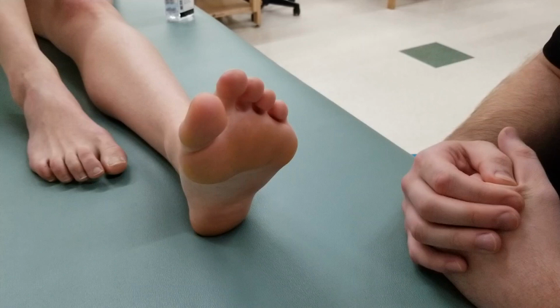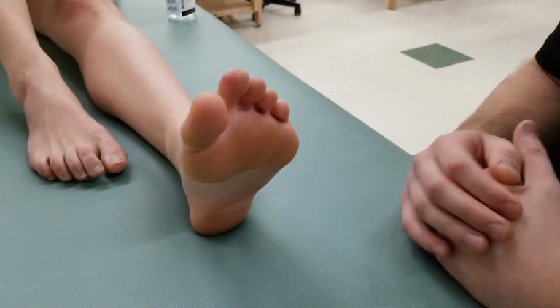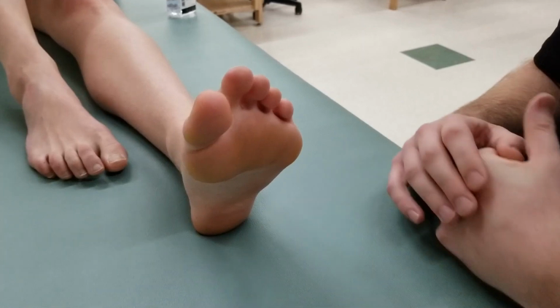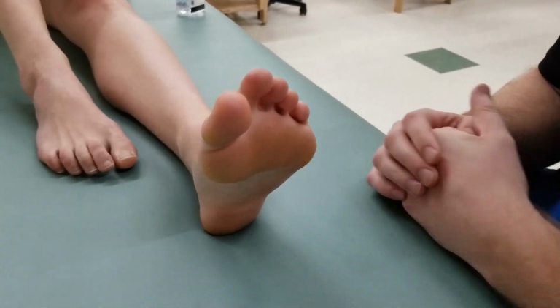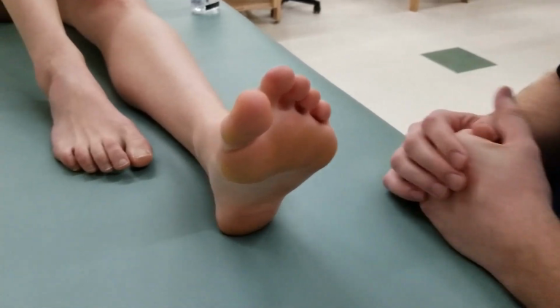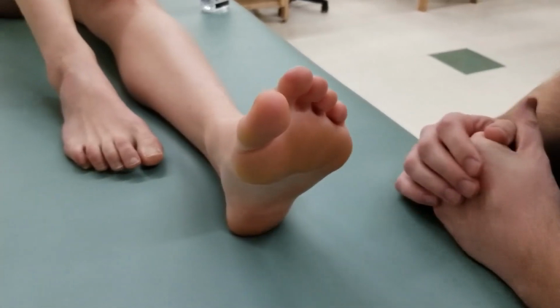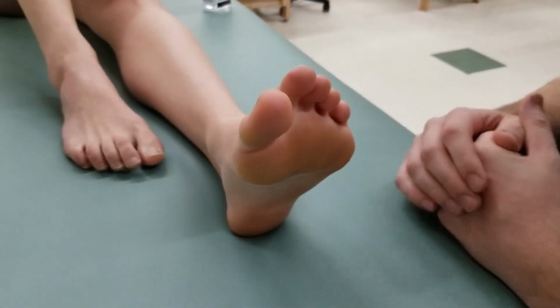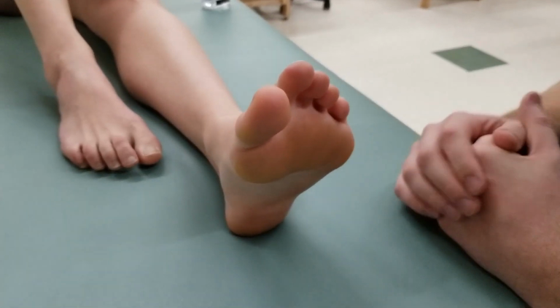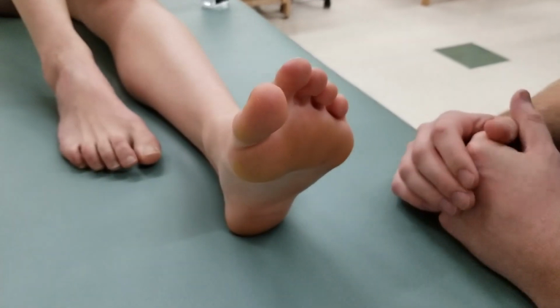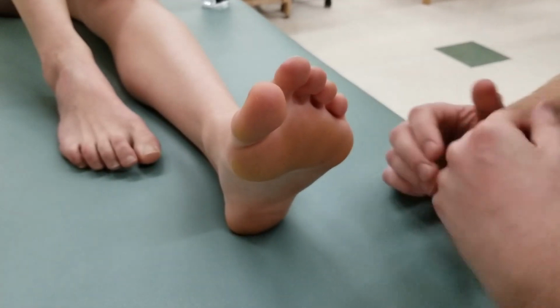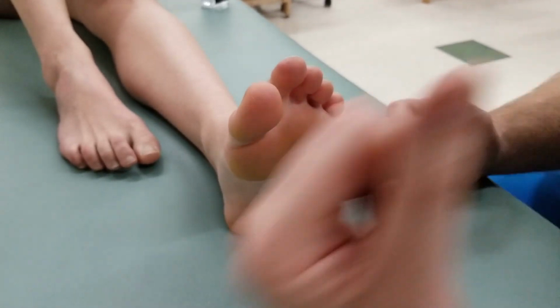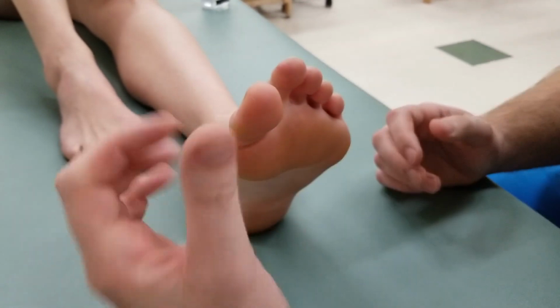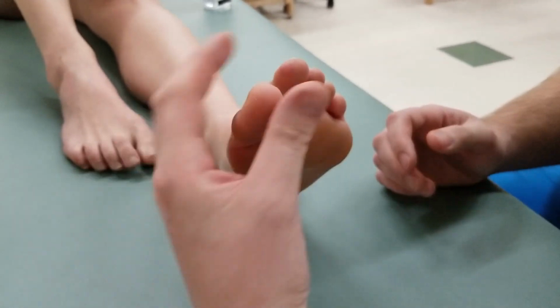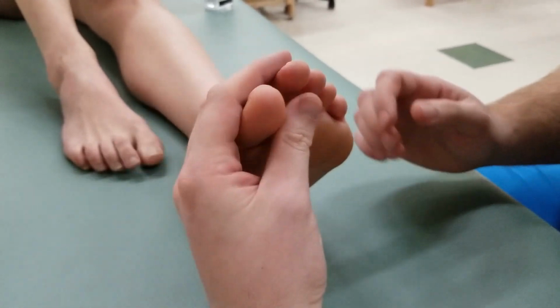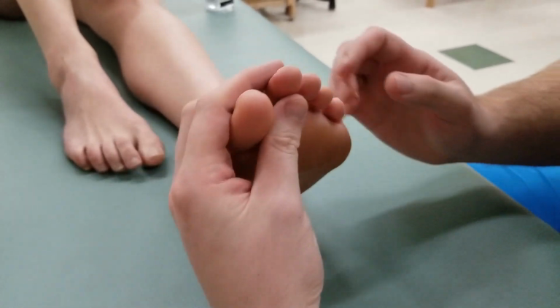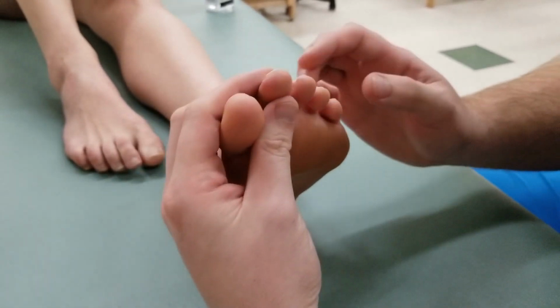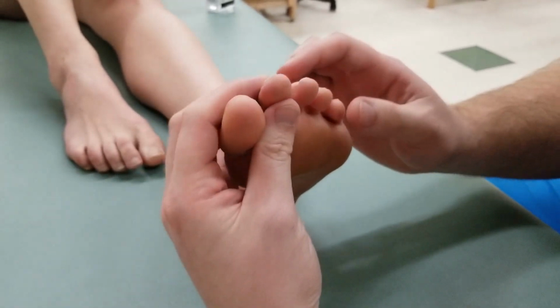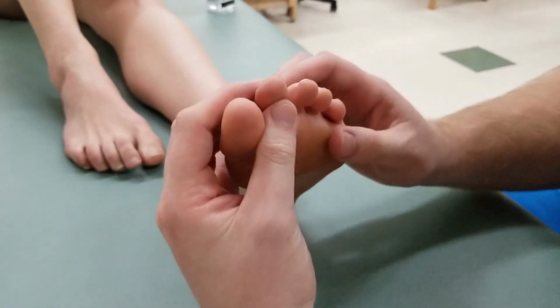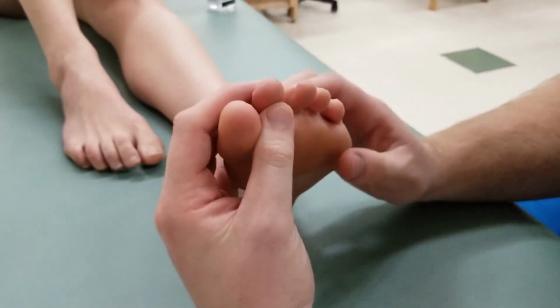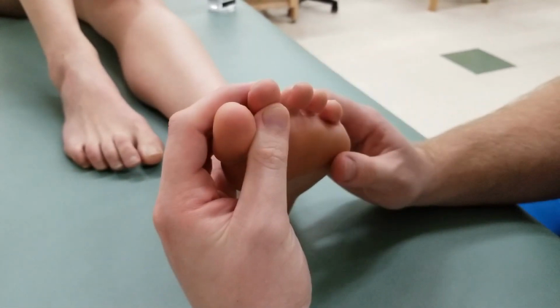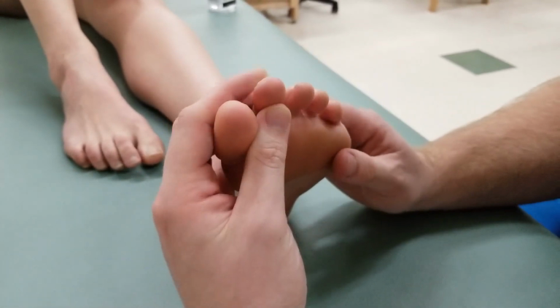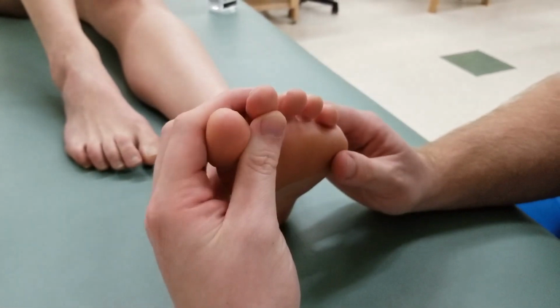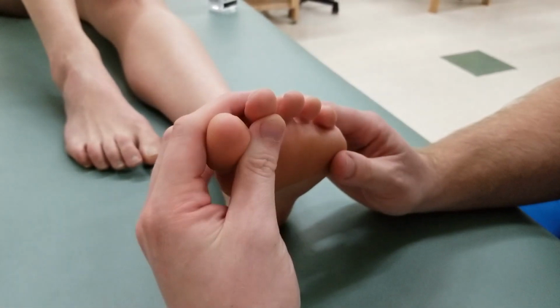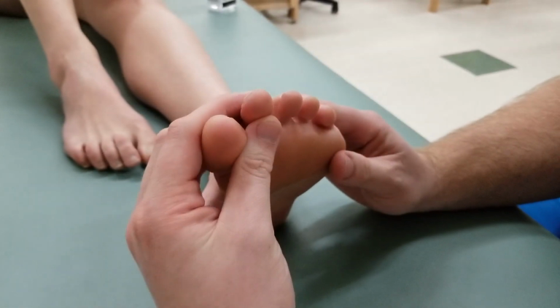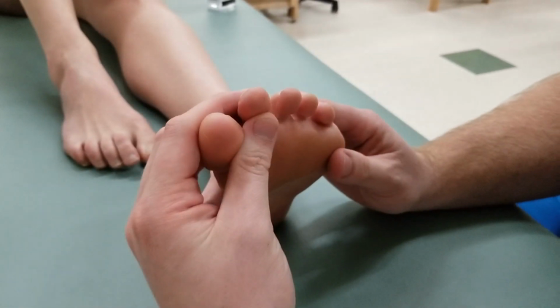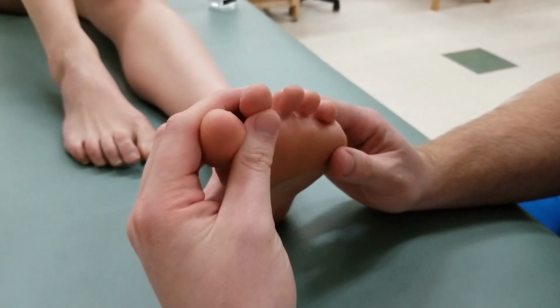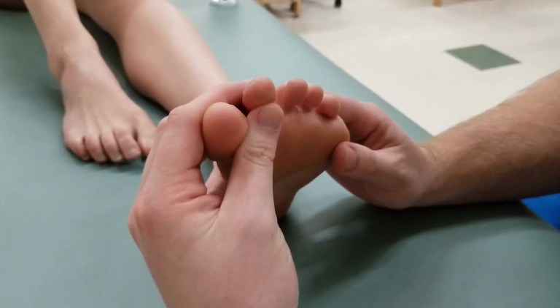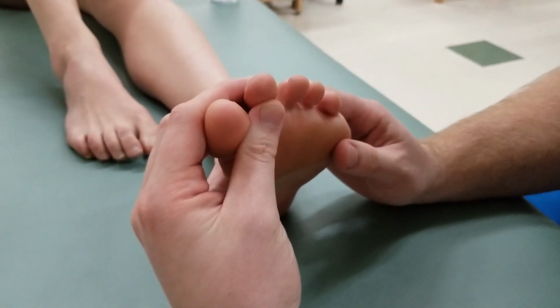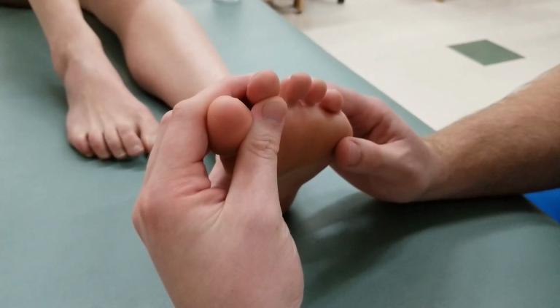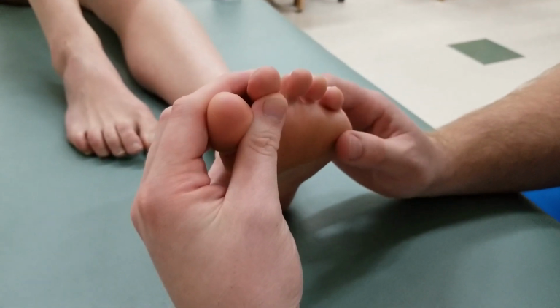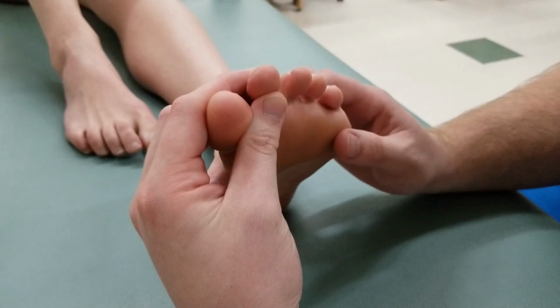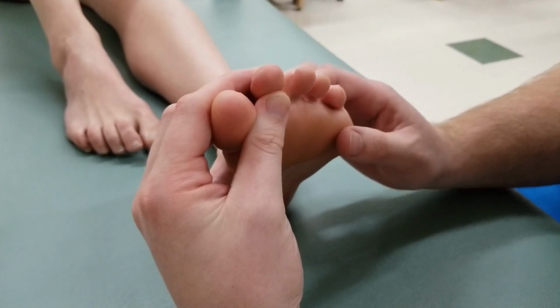This video covers the manual muscle test and length of both plantar and dorsal interossei.